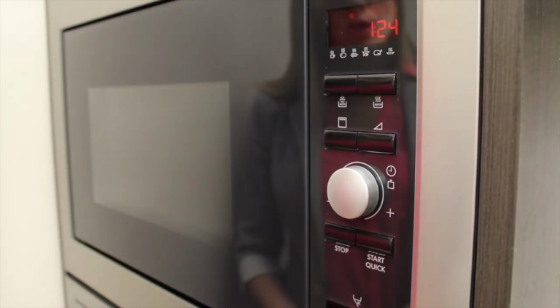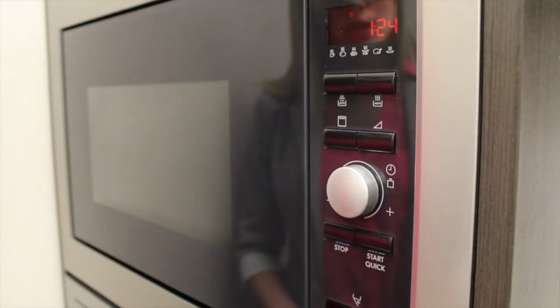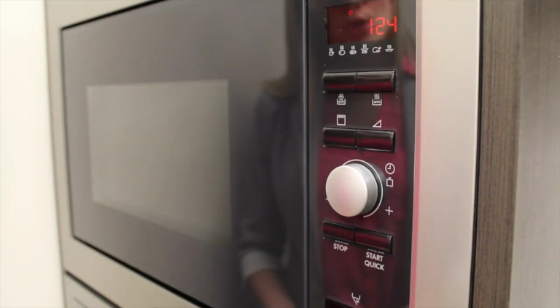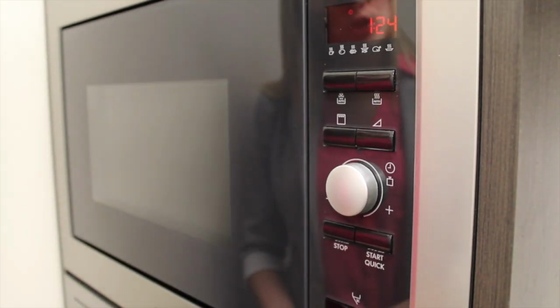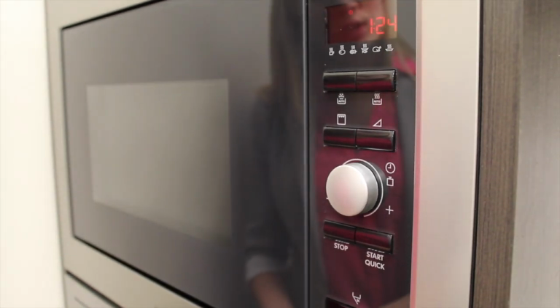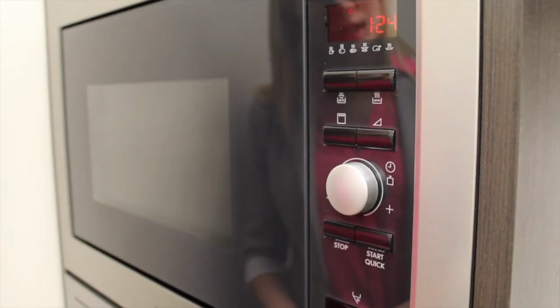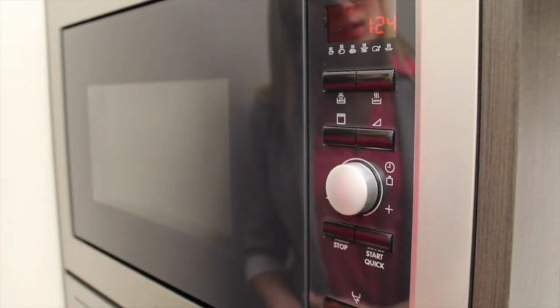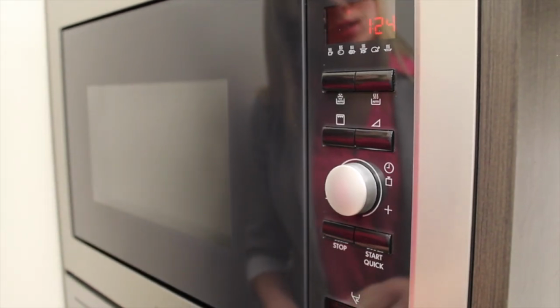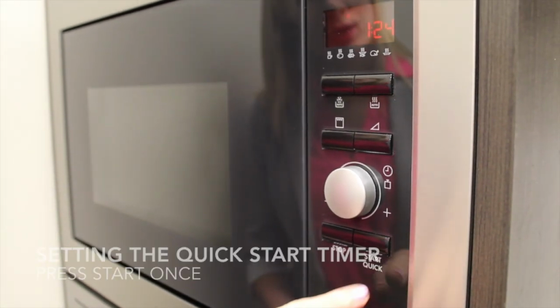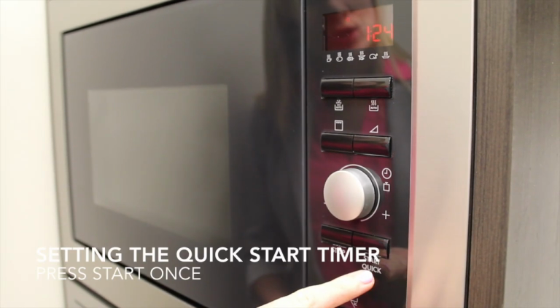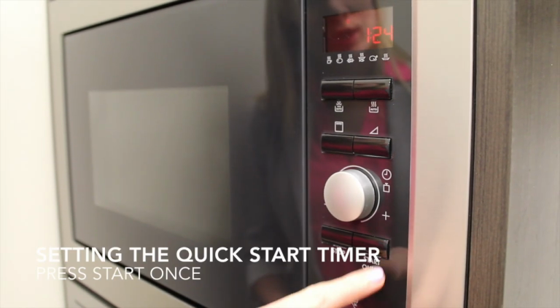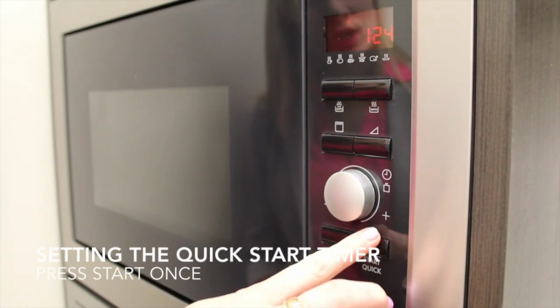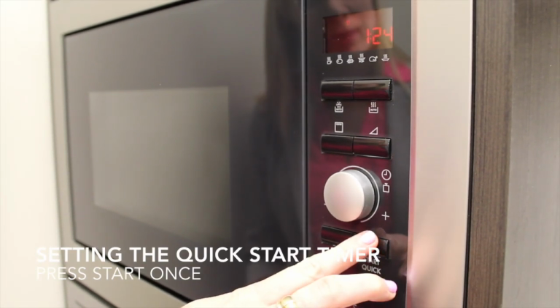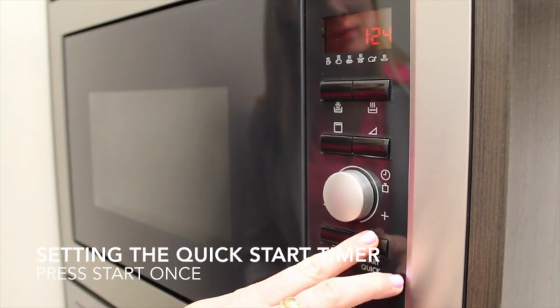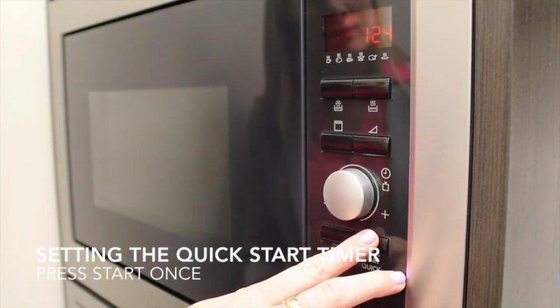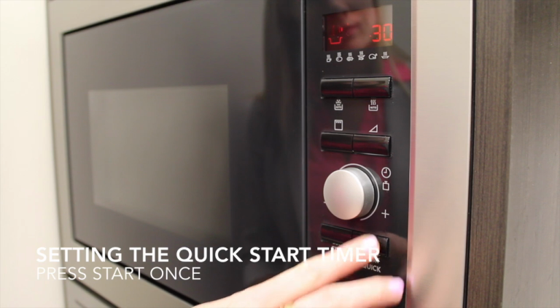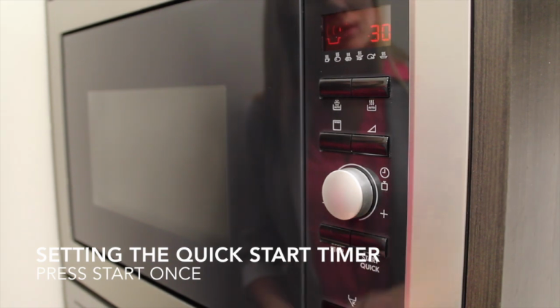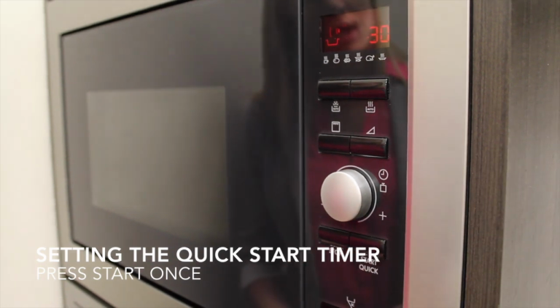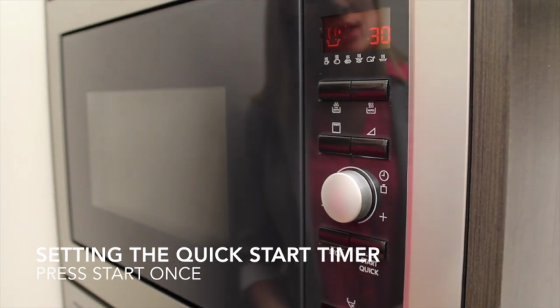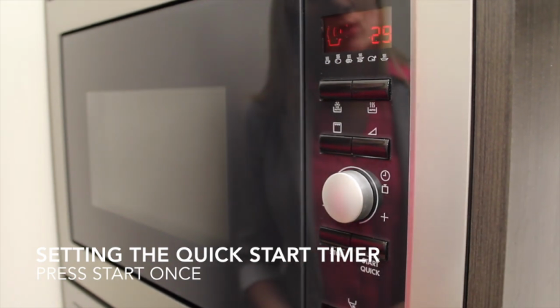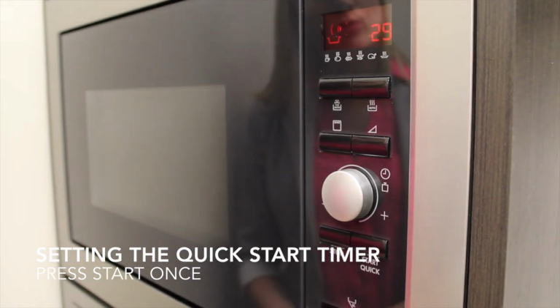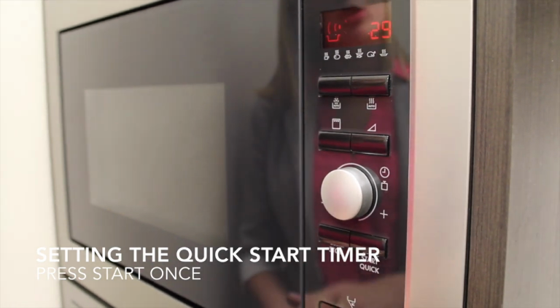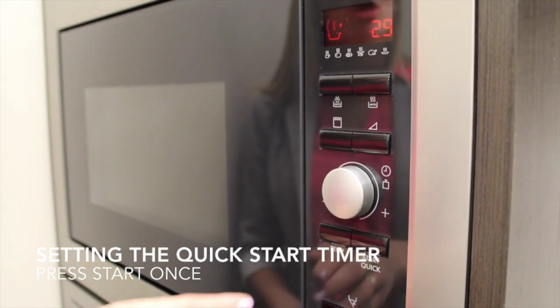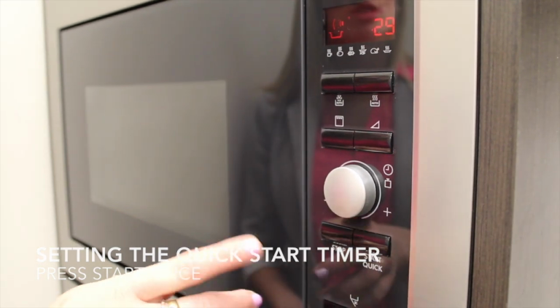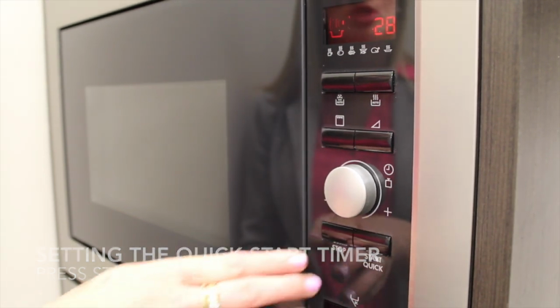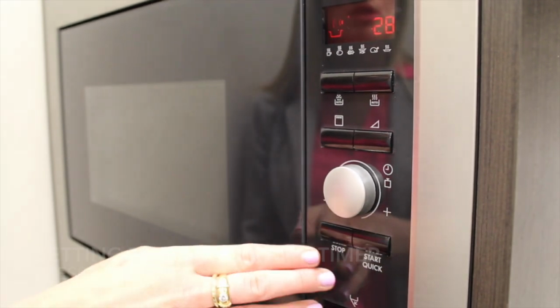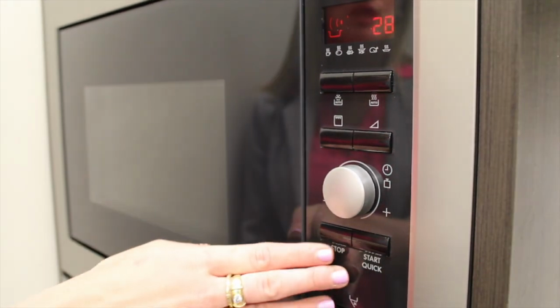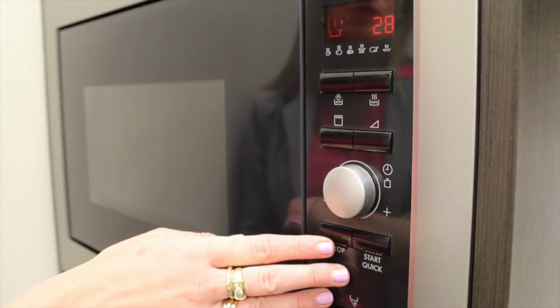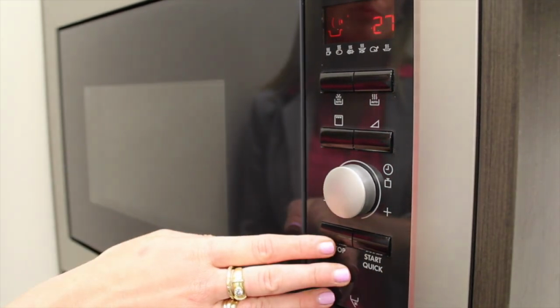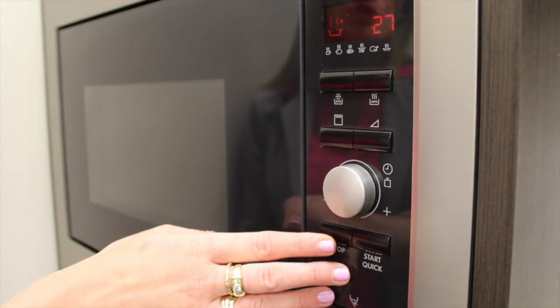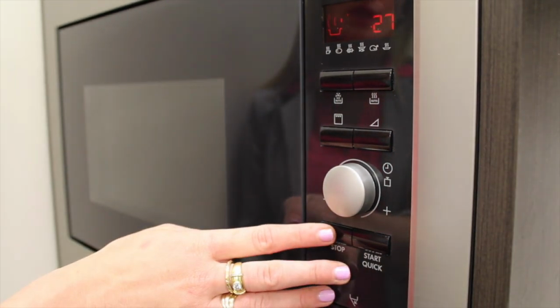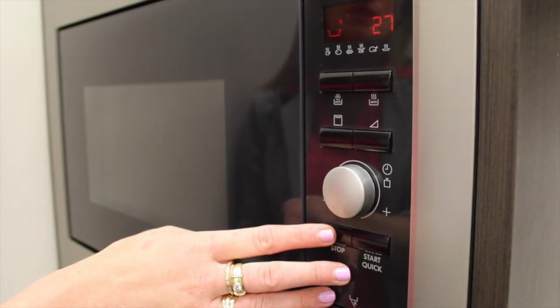To get 30 seconds, you hit the Quick Start button and the microwave will turn on and start a countdown from 30 seconds.